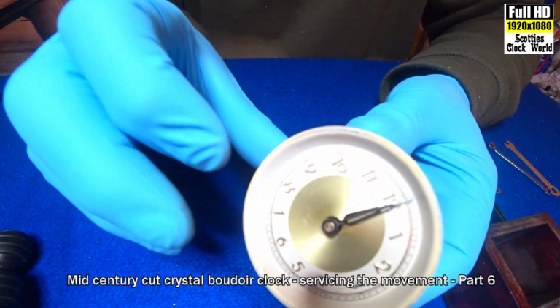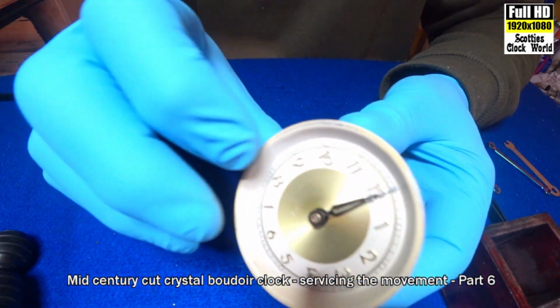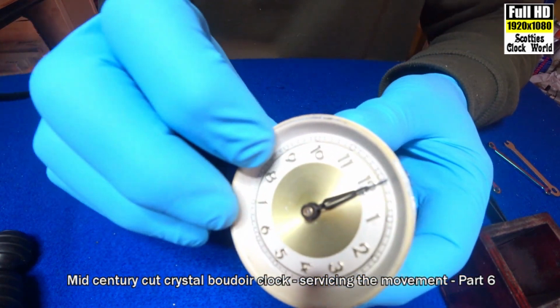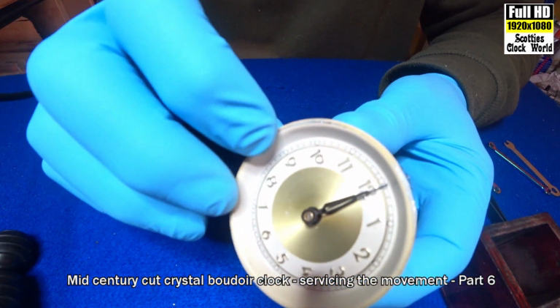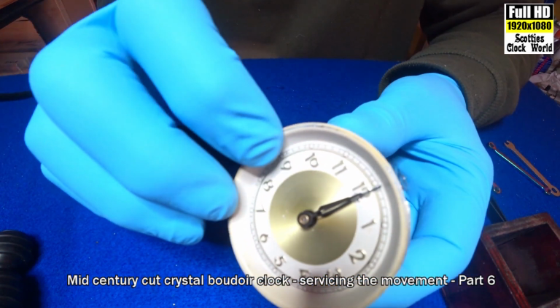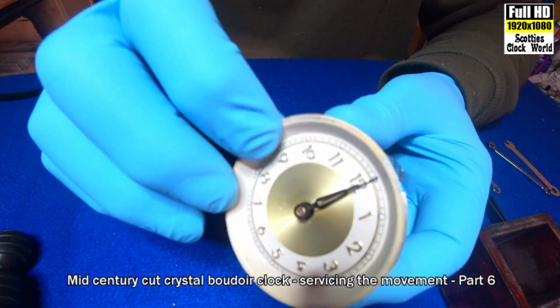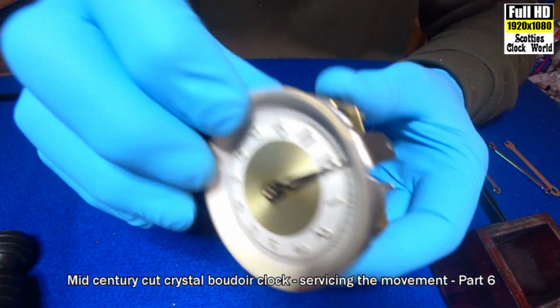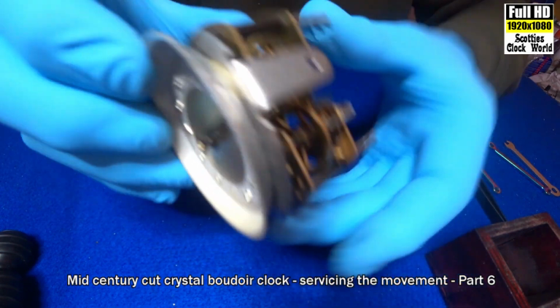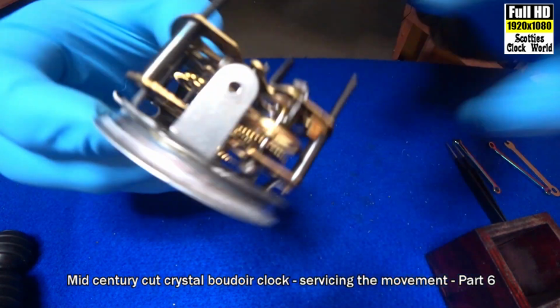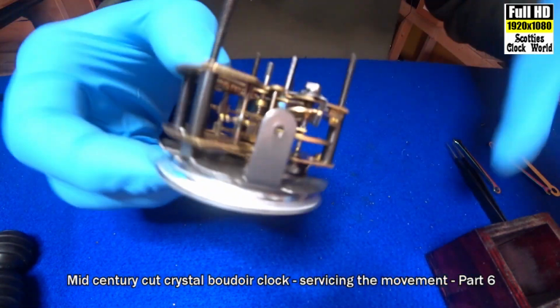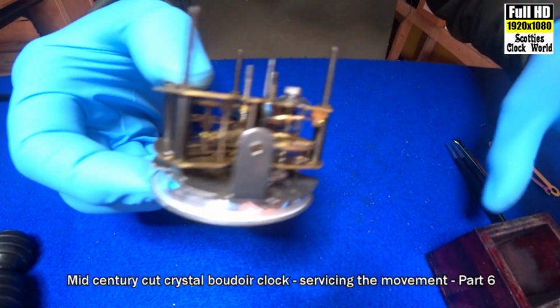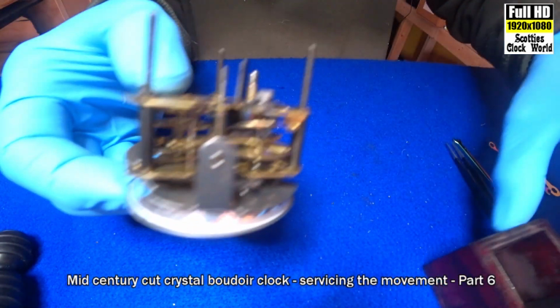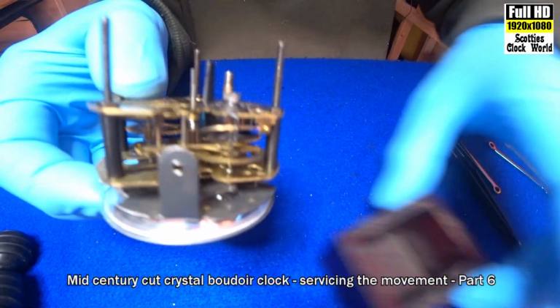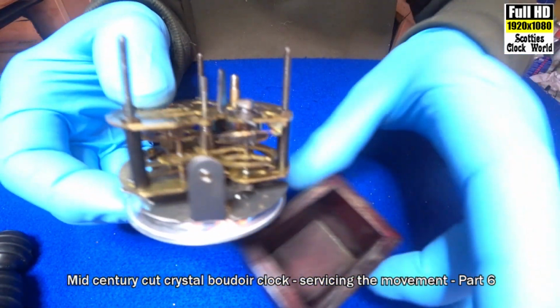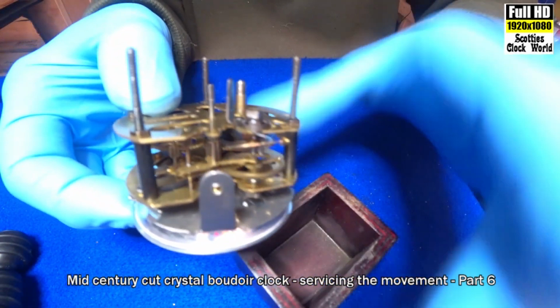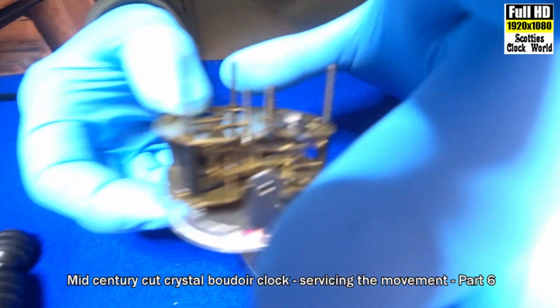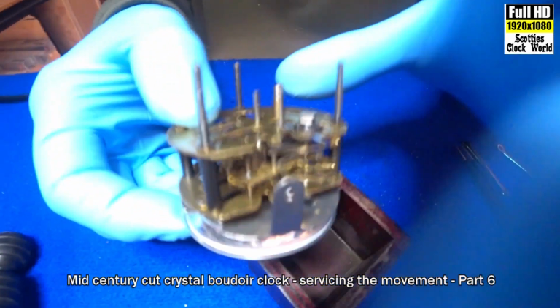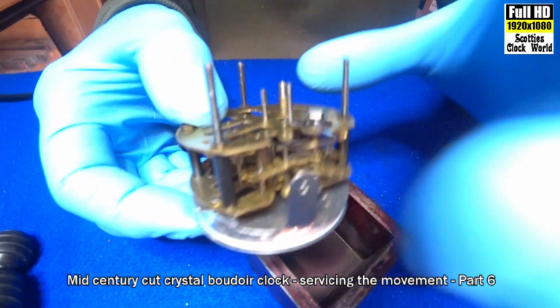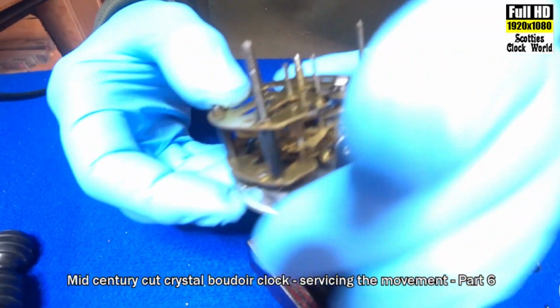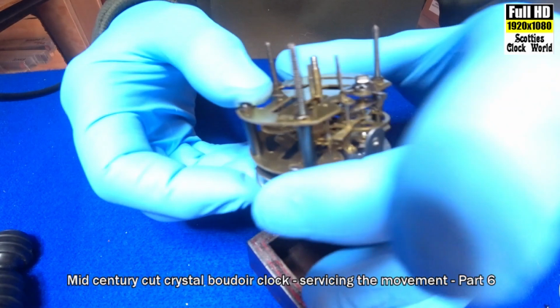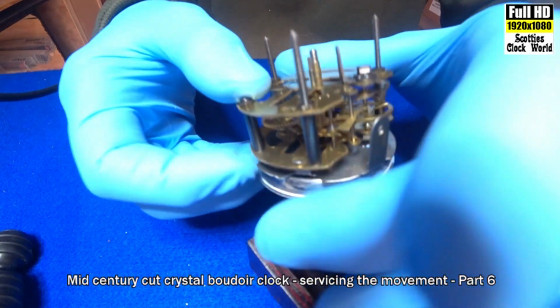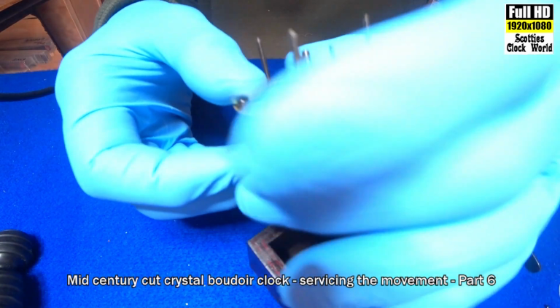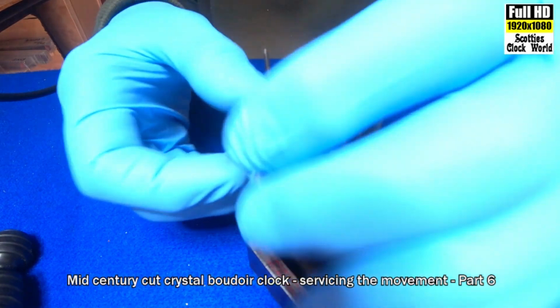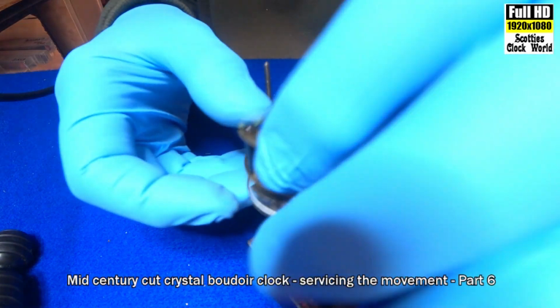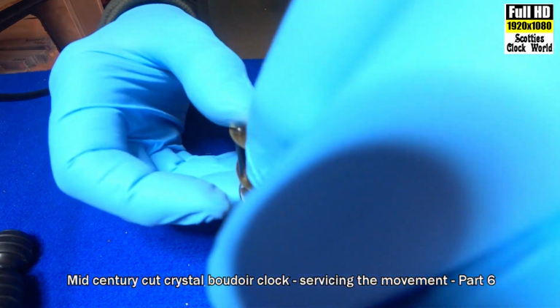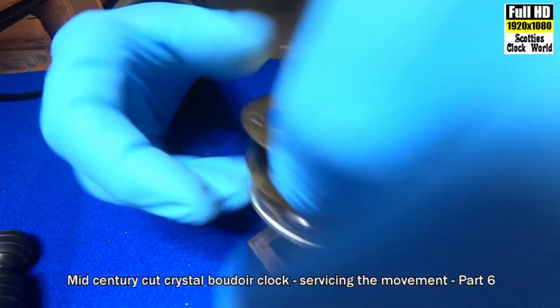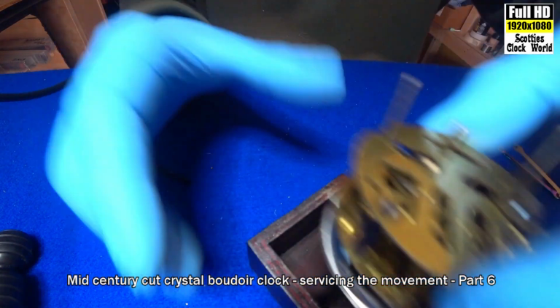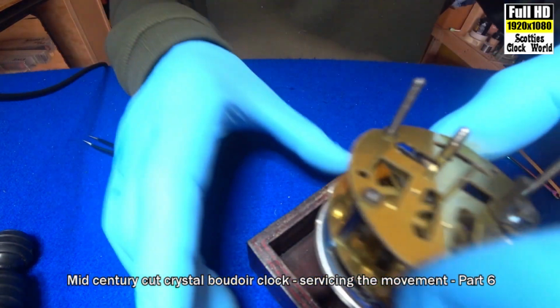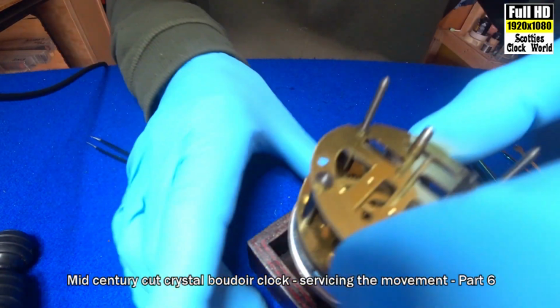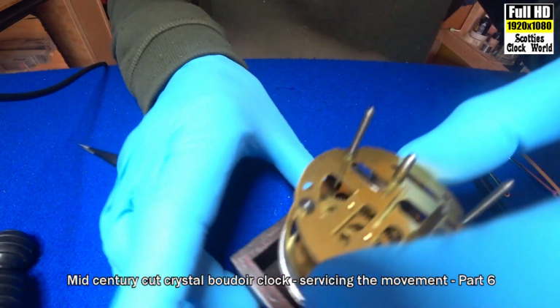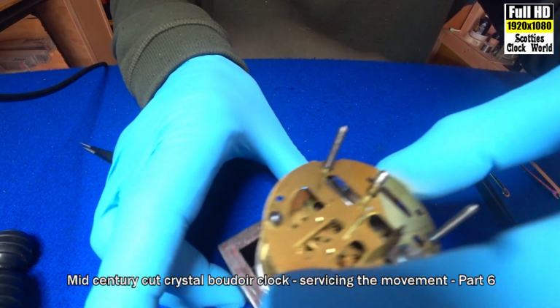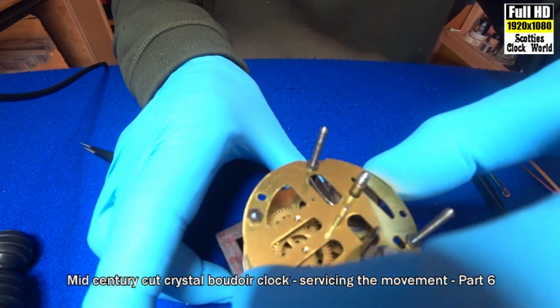Remember: when you're working on these movements — this is called a standard two-inch movement, they made millions of them — once you've cleaned it and put it back together again, you always start both hands at midday or midnight. You don't try to set it at quarter past two or something; they always start at midnight.